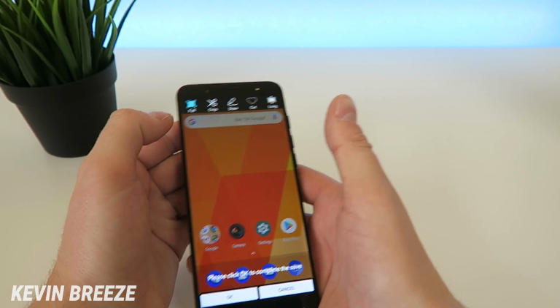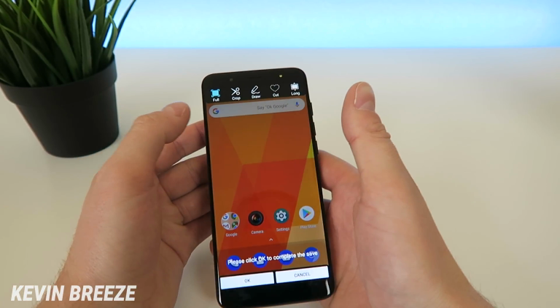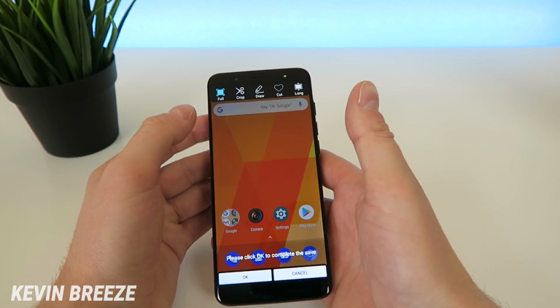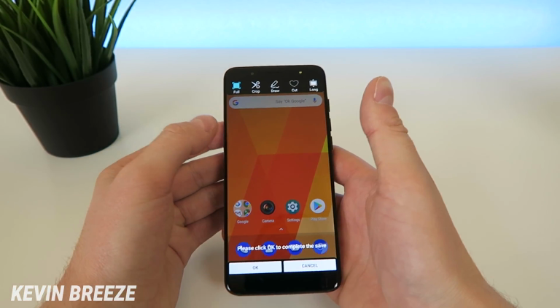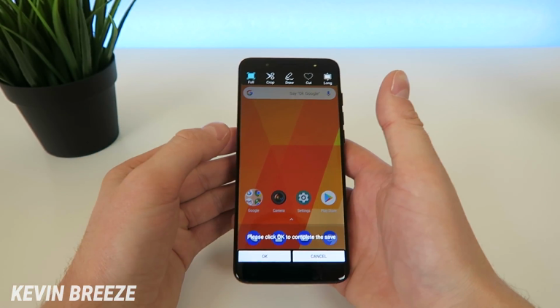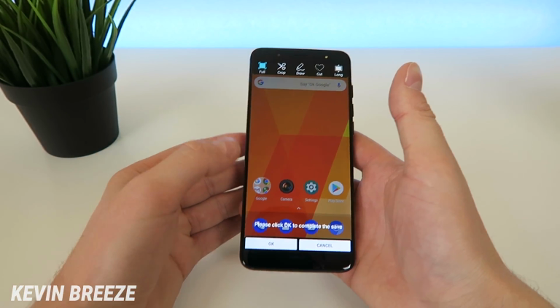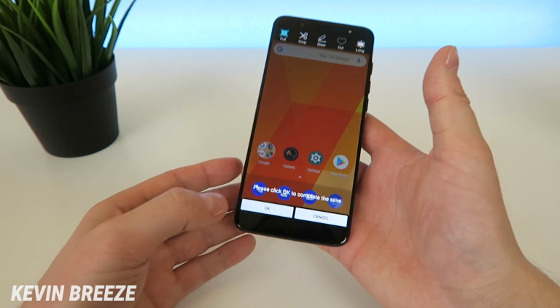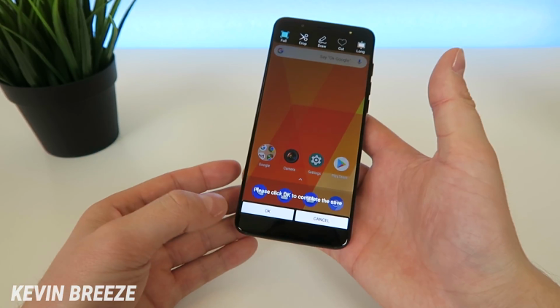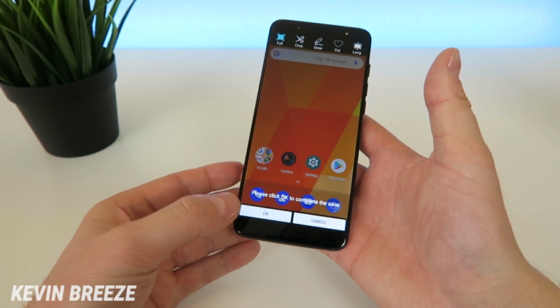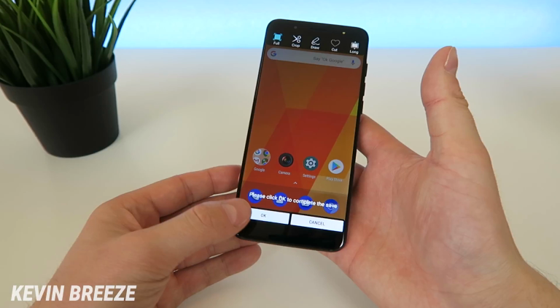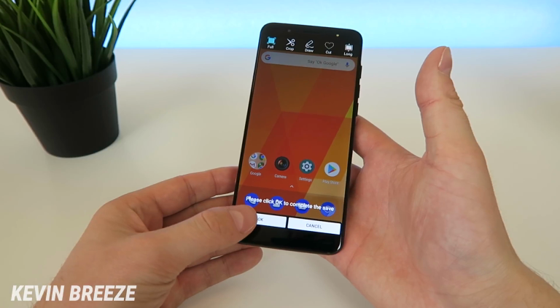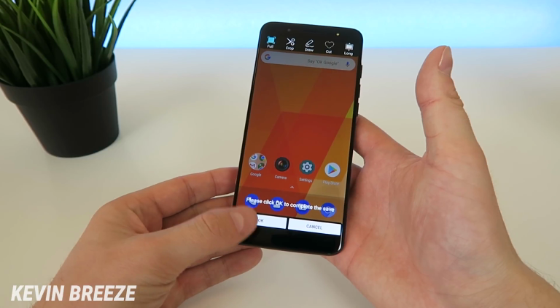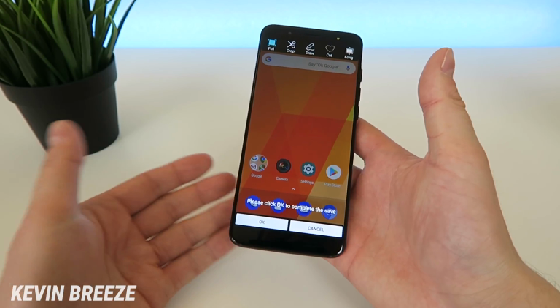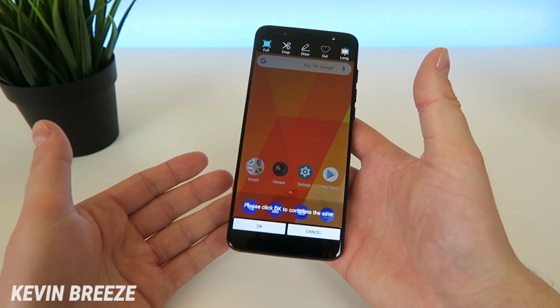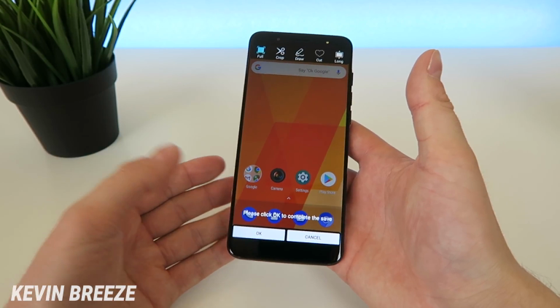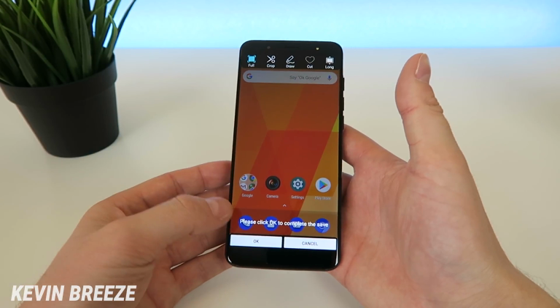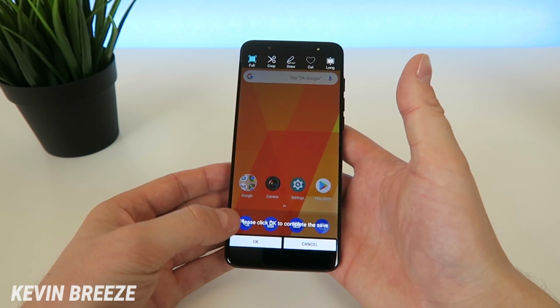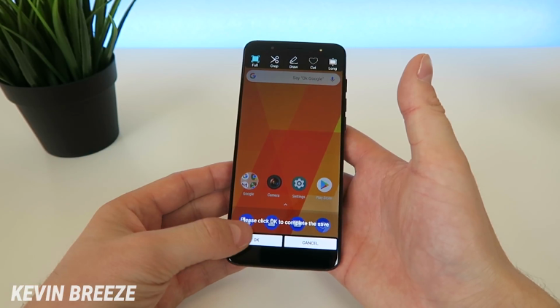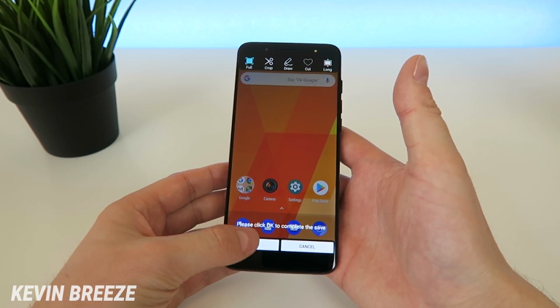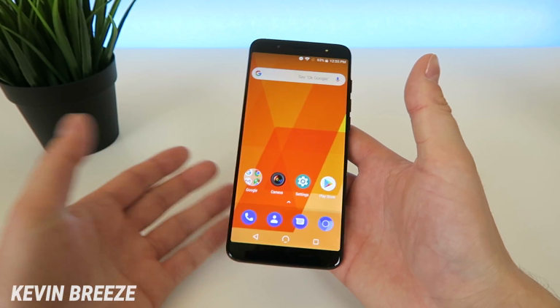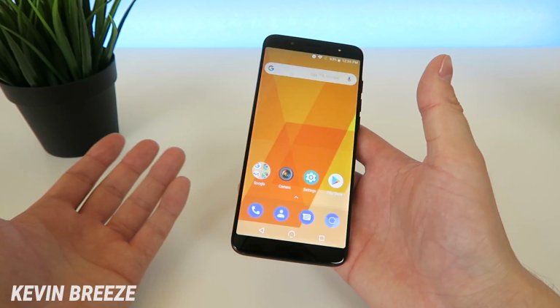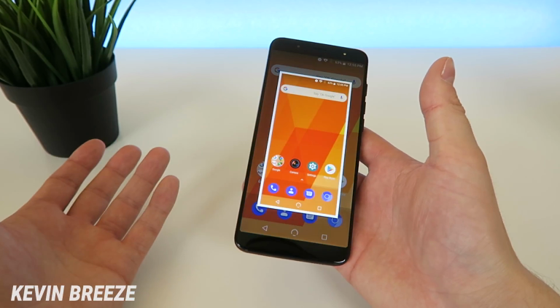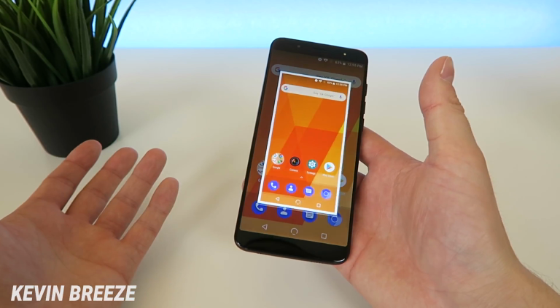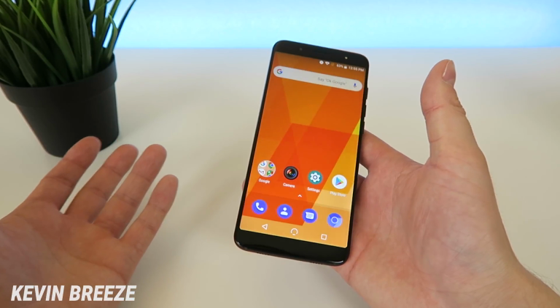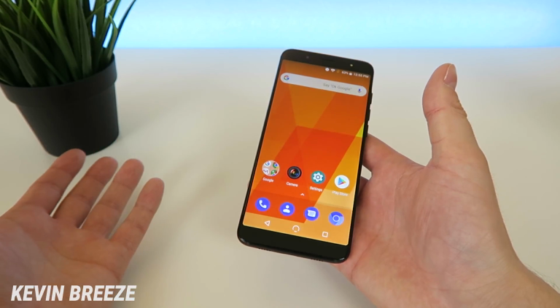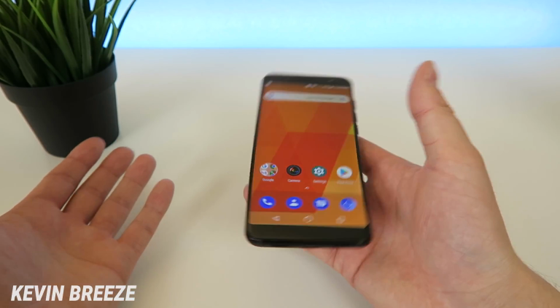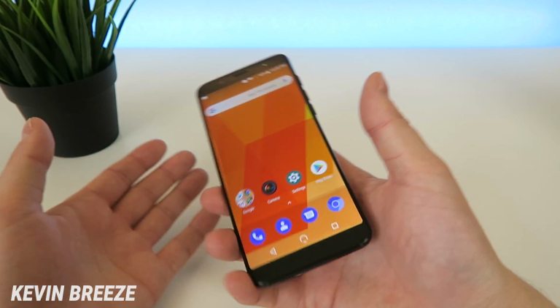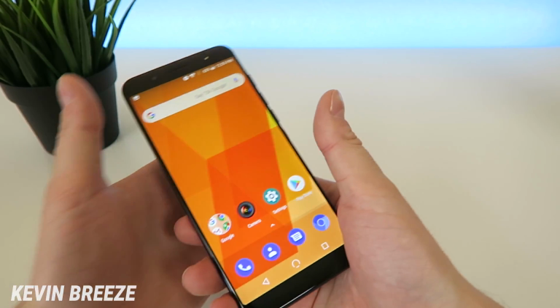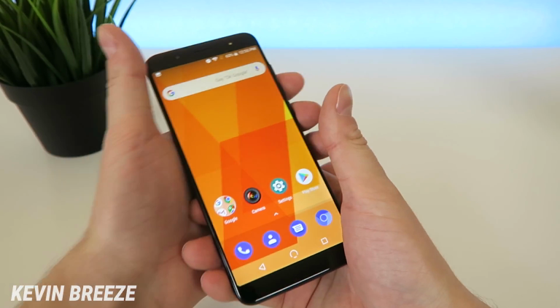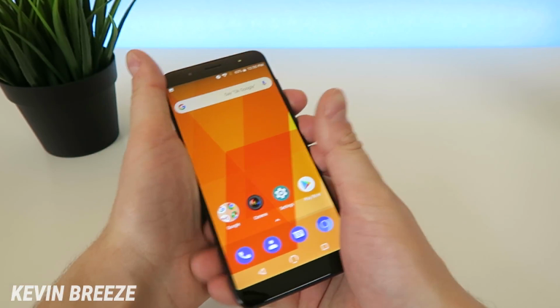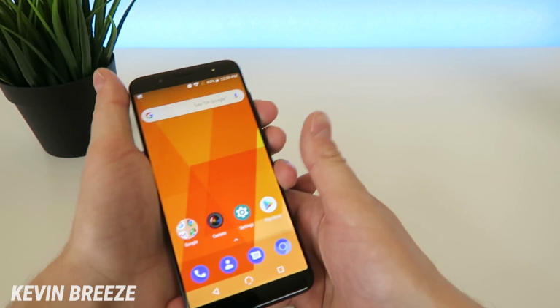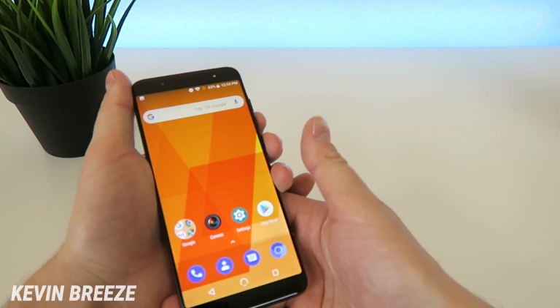So if you want to go with full, all you have to do is tap on OK and it saves it as a full screenshot. No problem there.